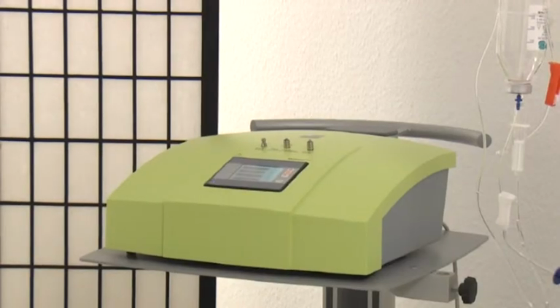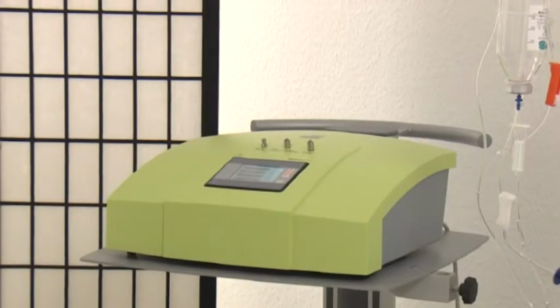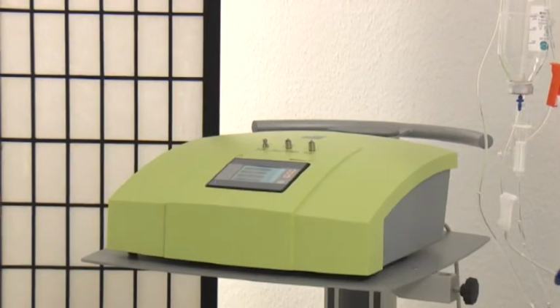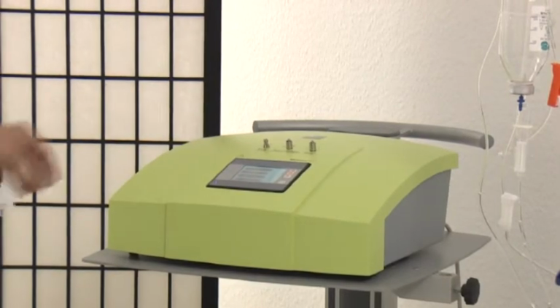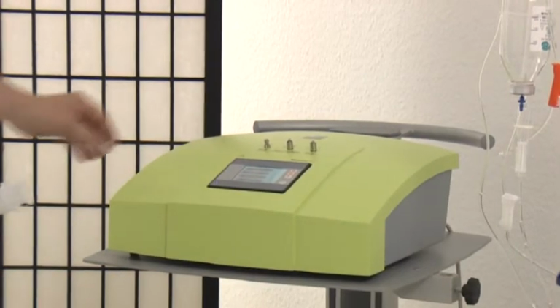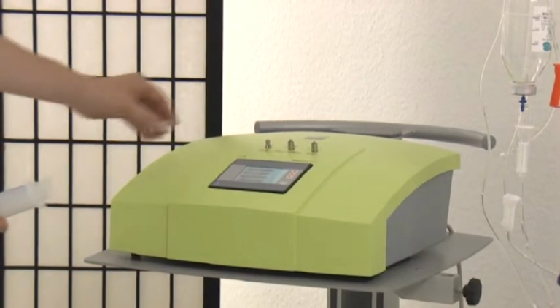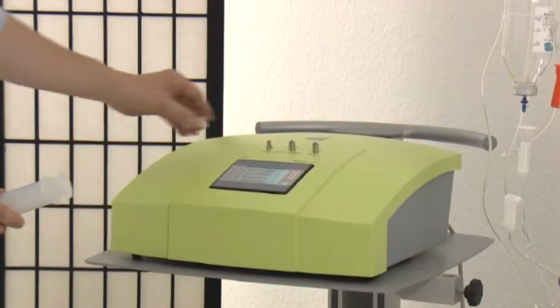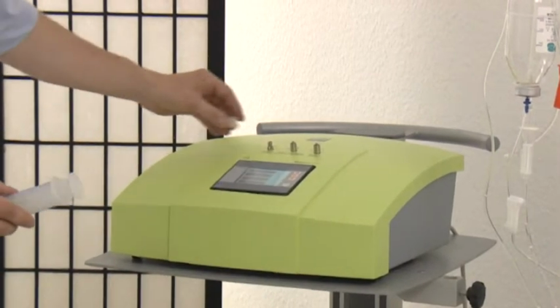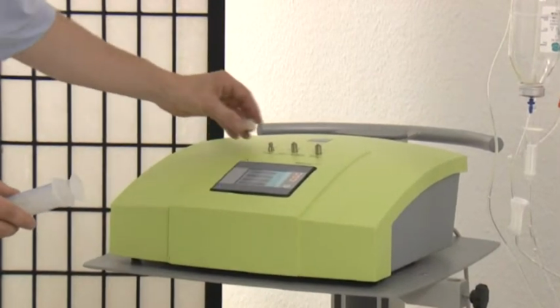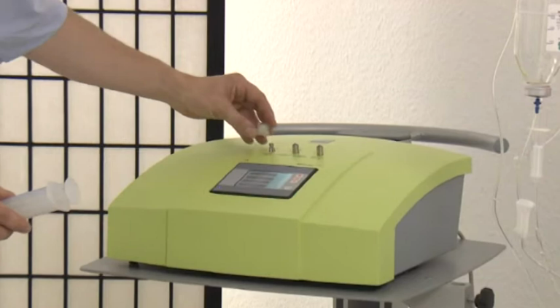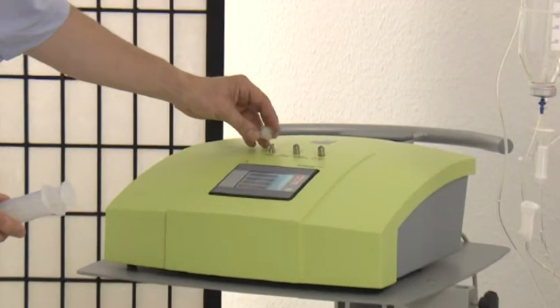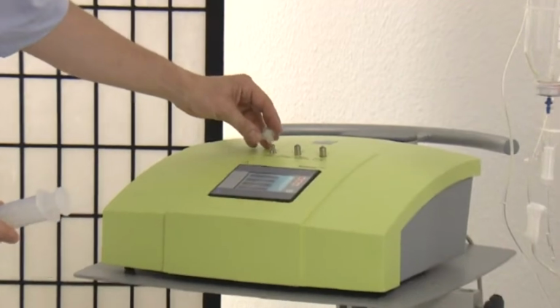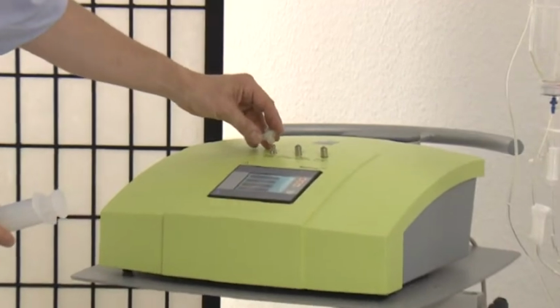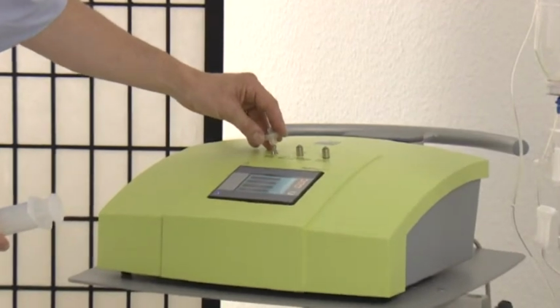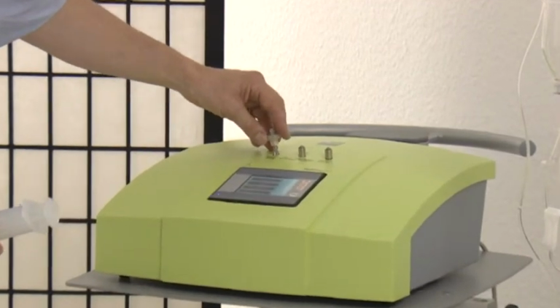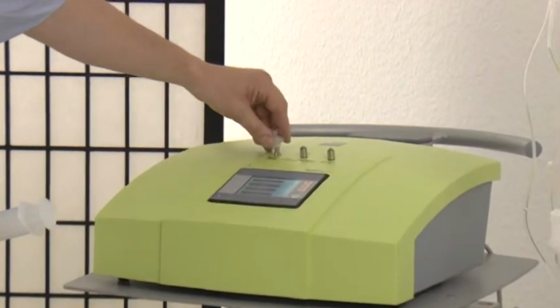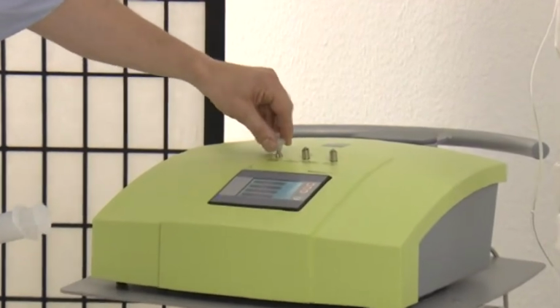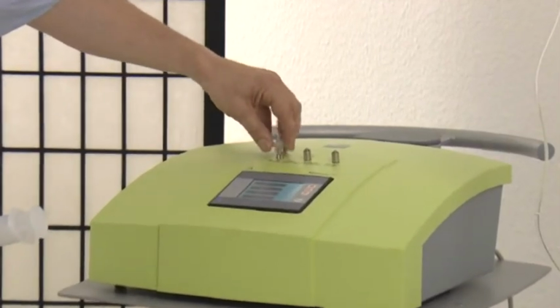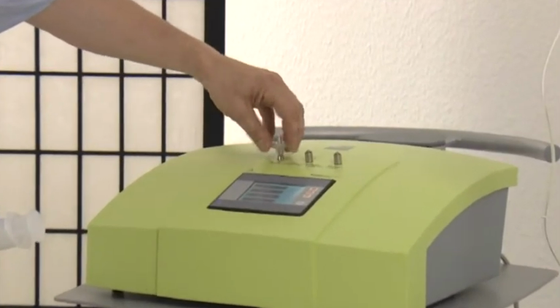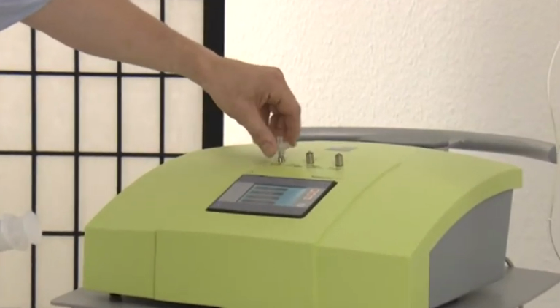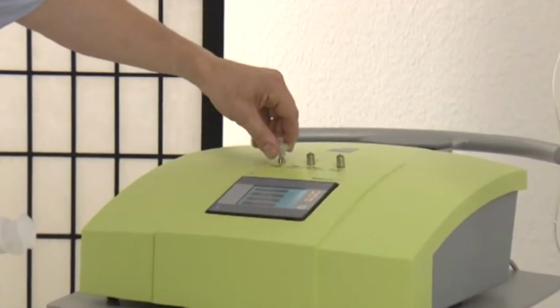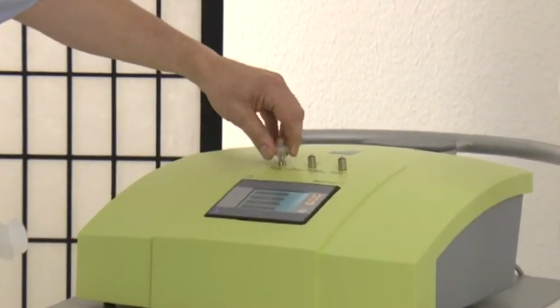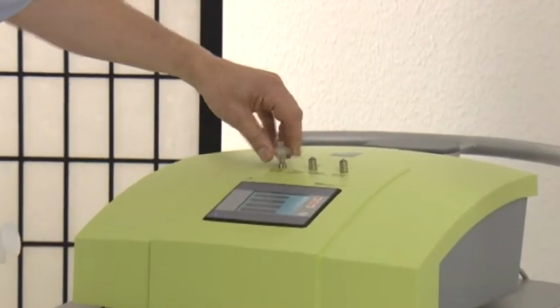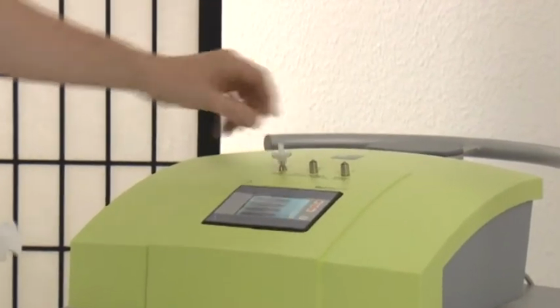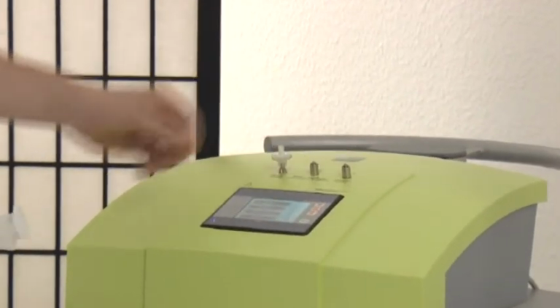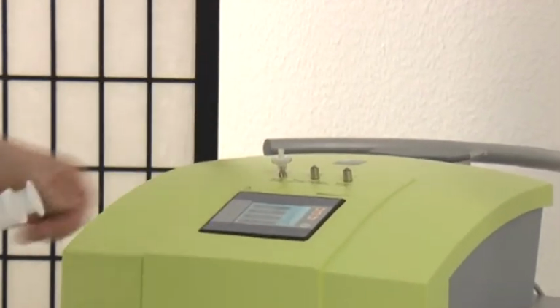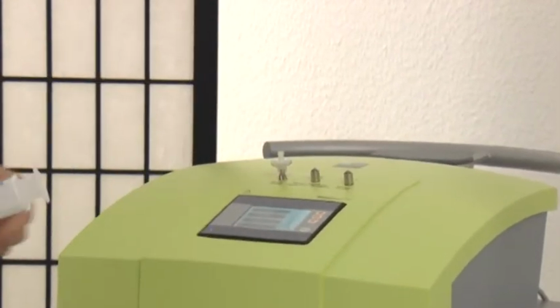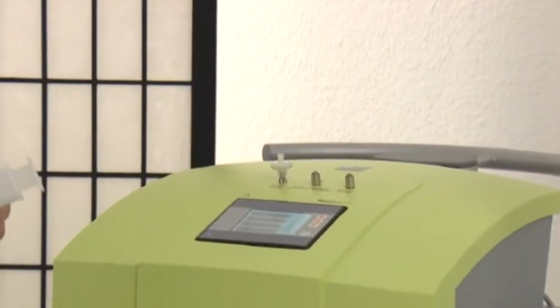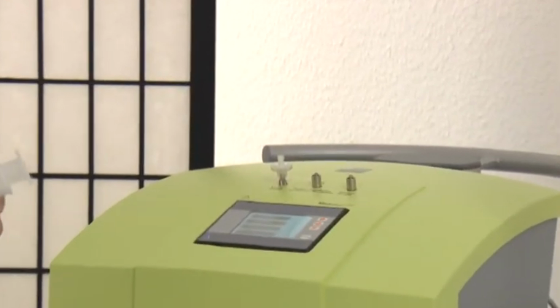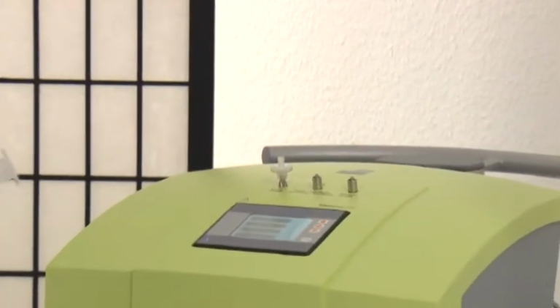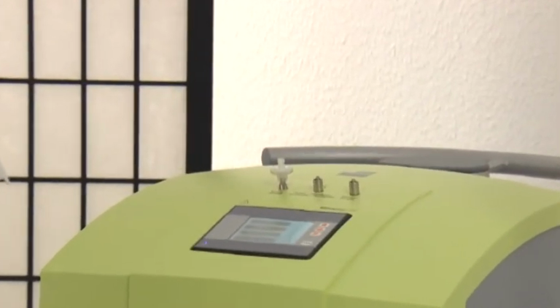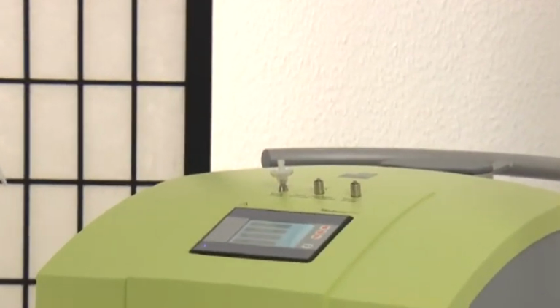Finally, I use the bacteria filter and the 60 ml syringe on the left point of use of the device.